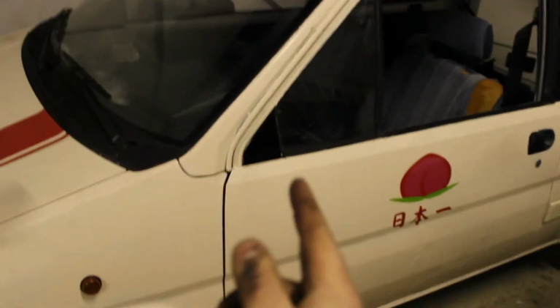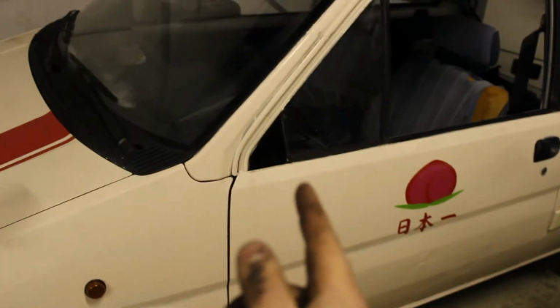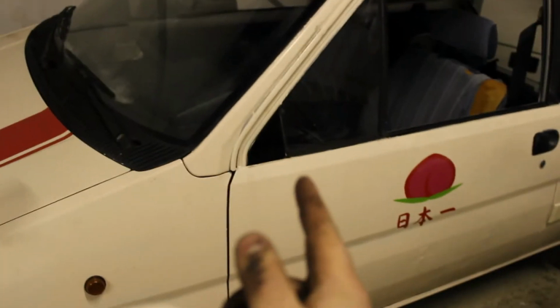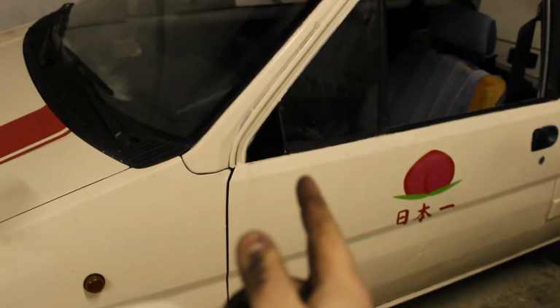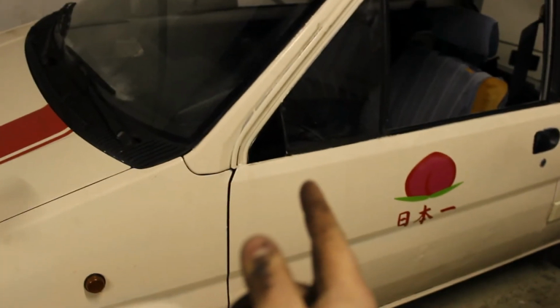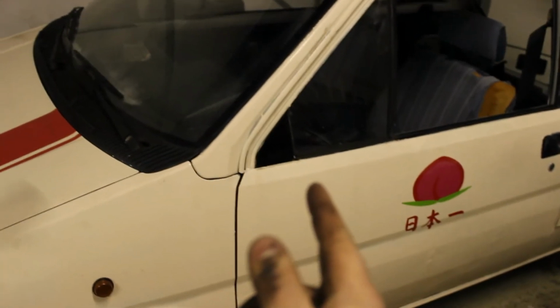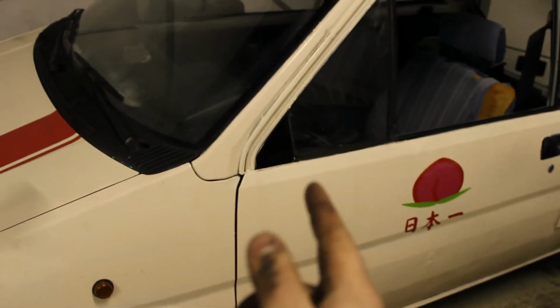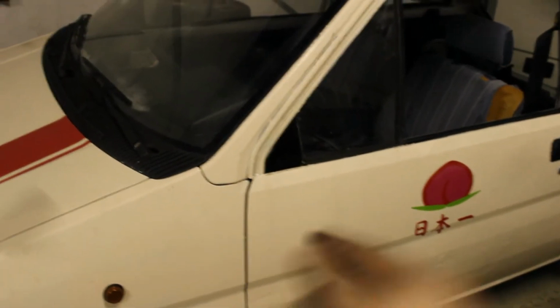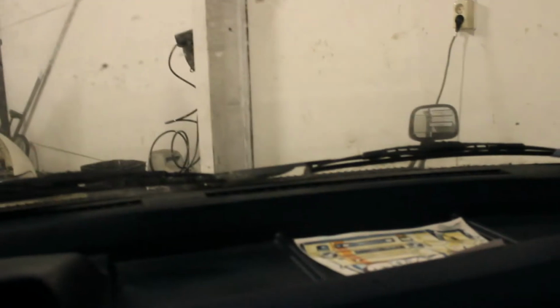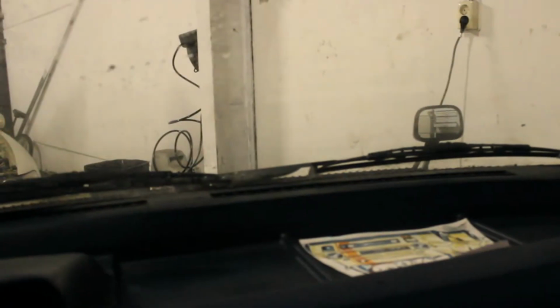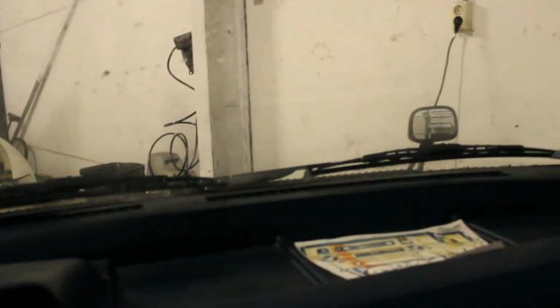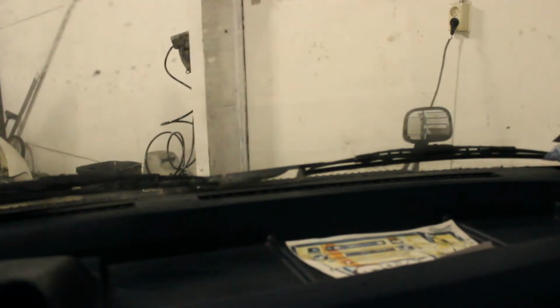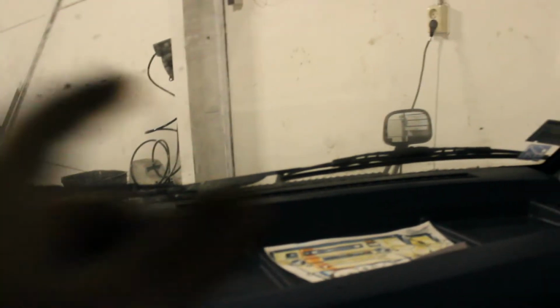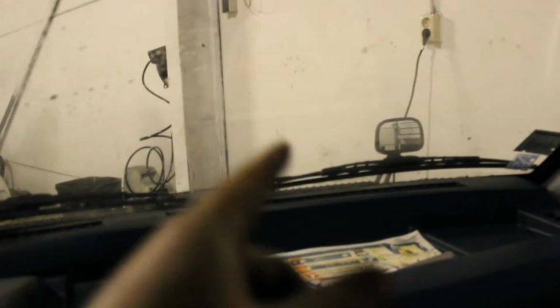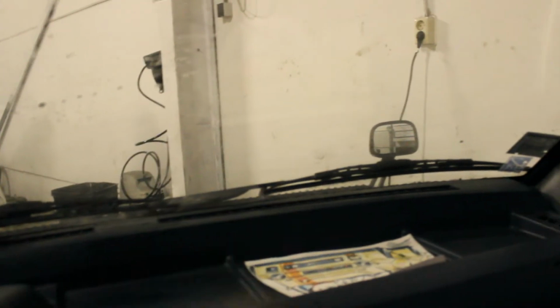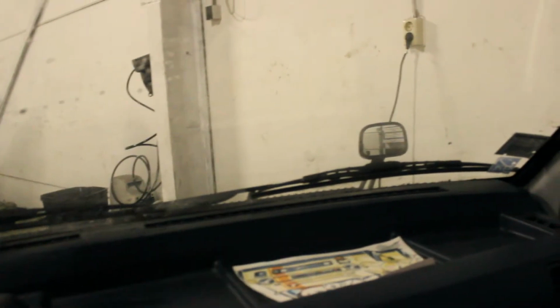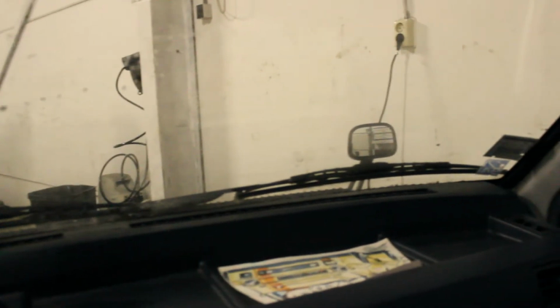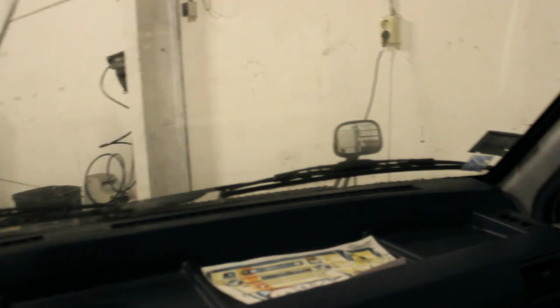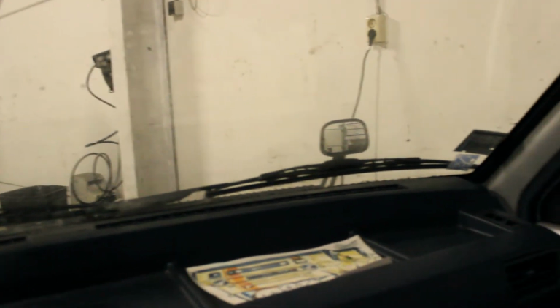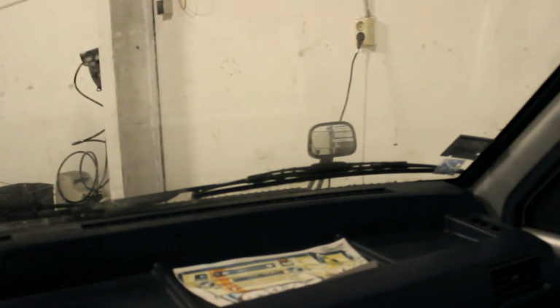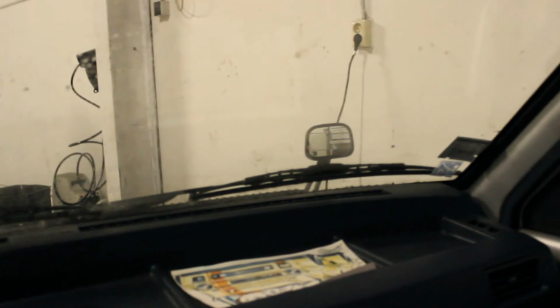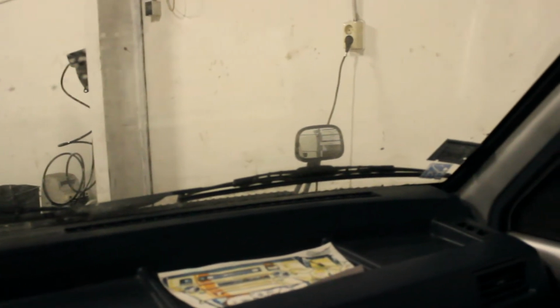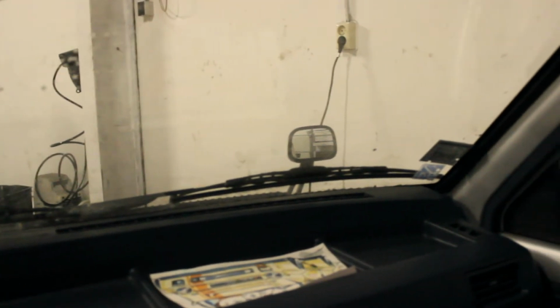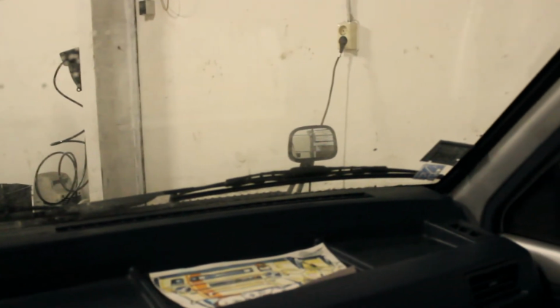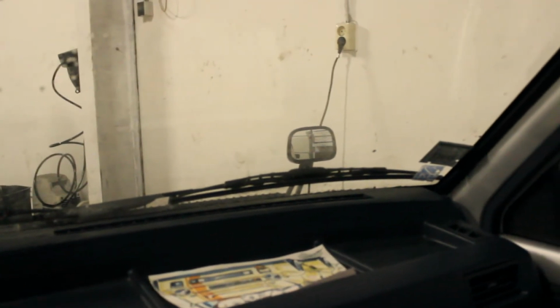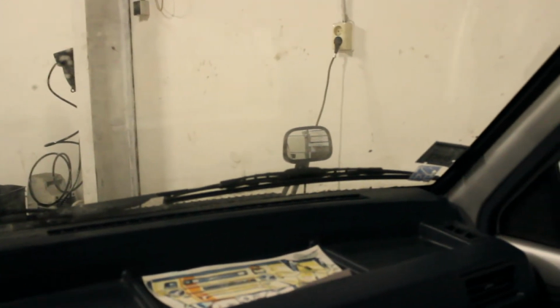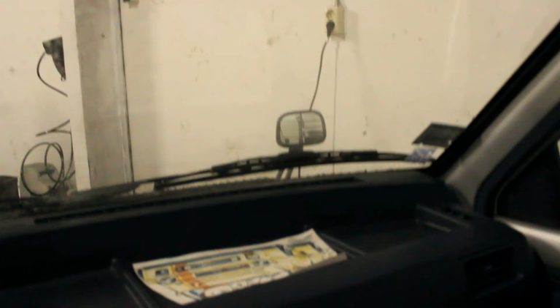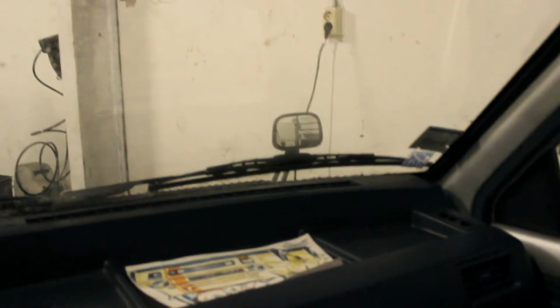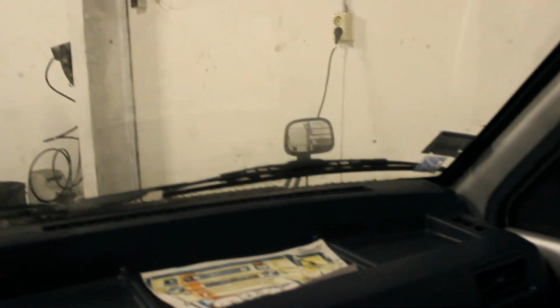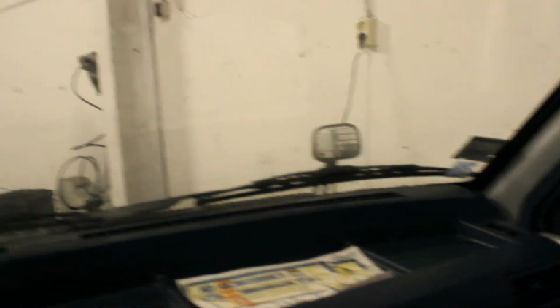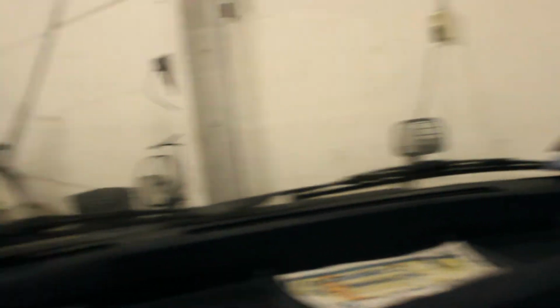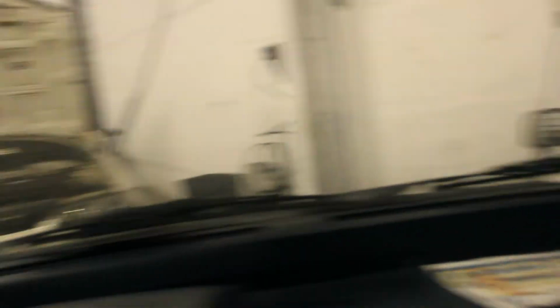Good enough for now. And just in case you're wondering how it looks from the inside — well, like this.